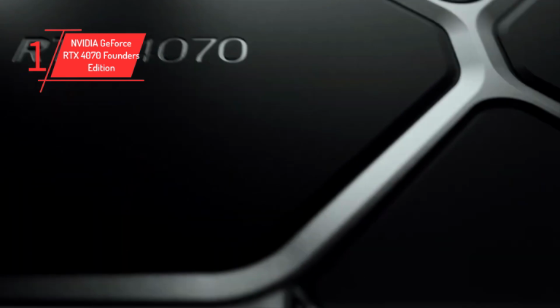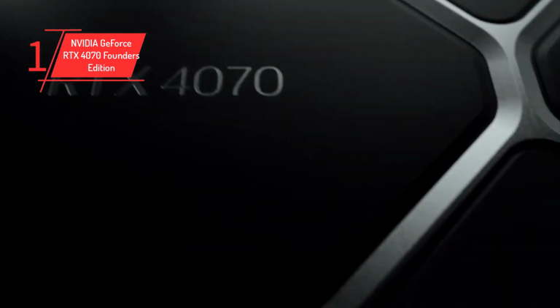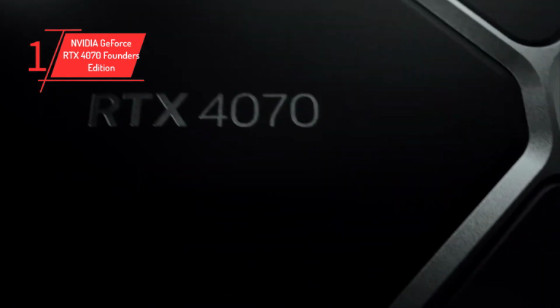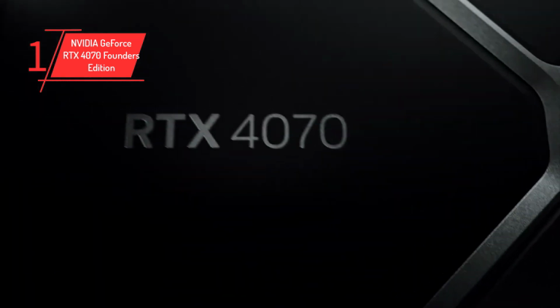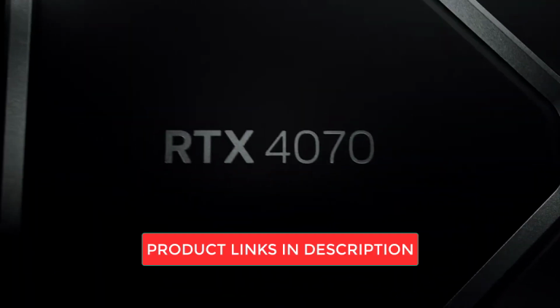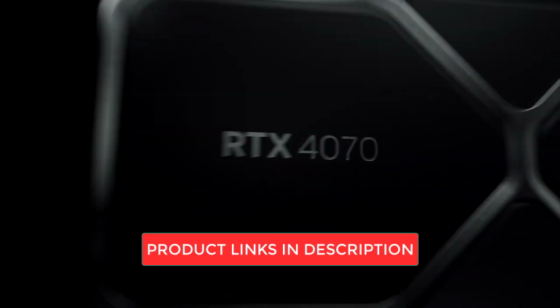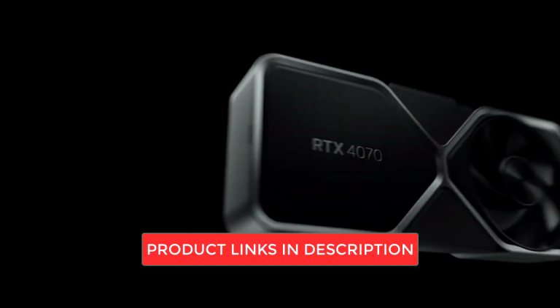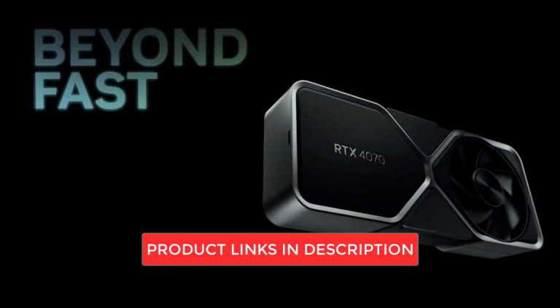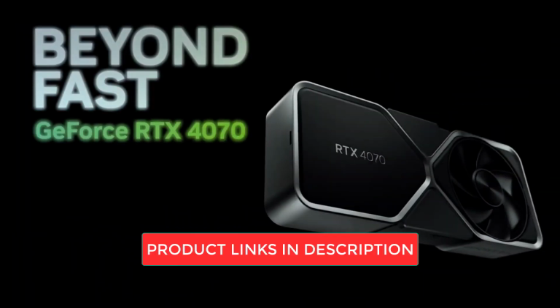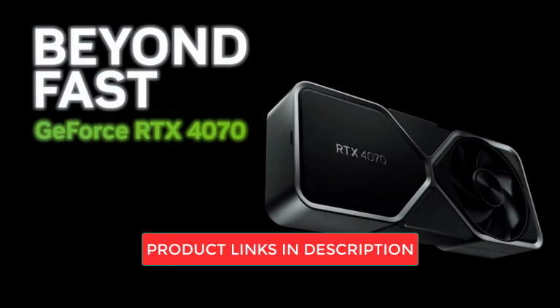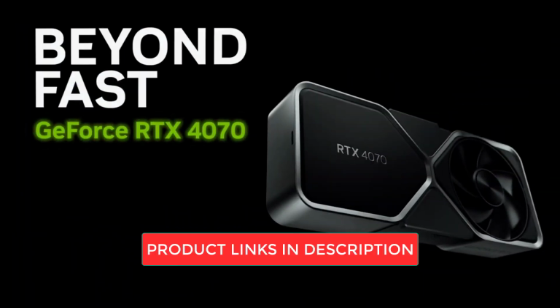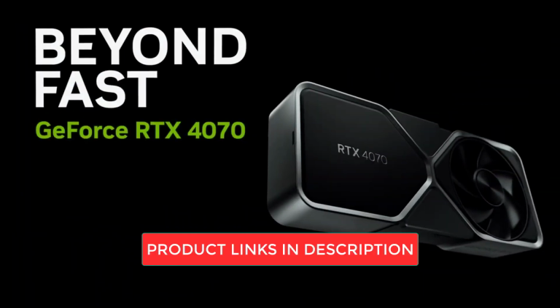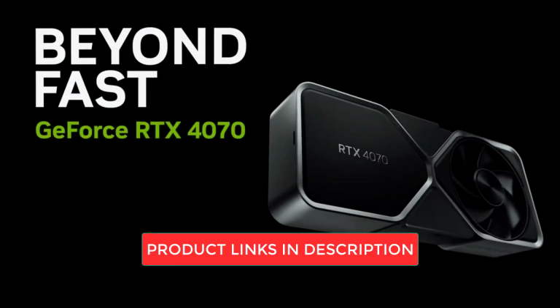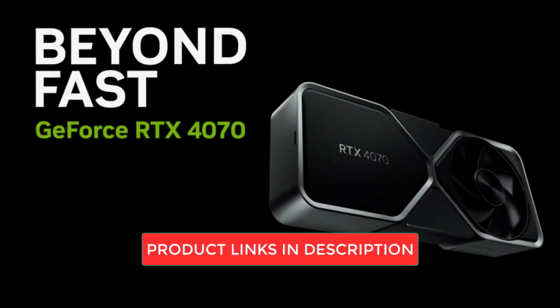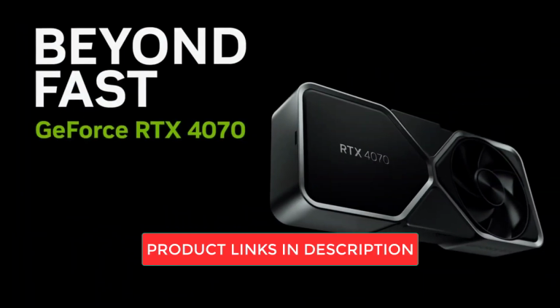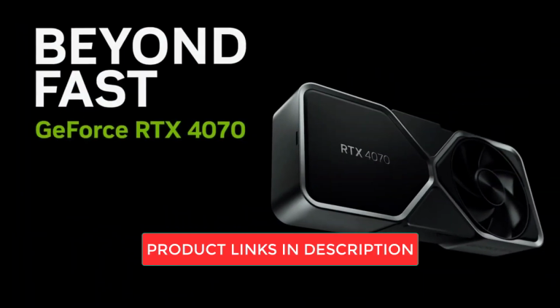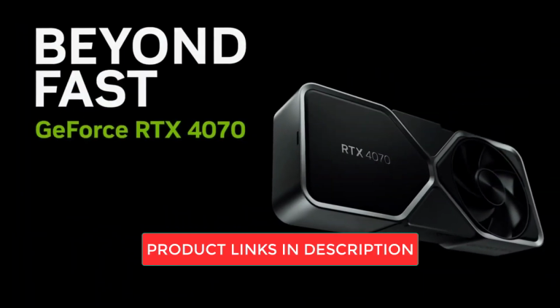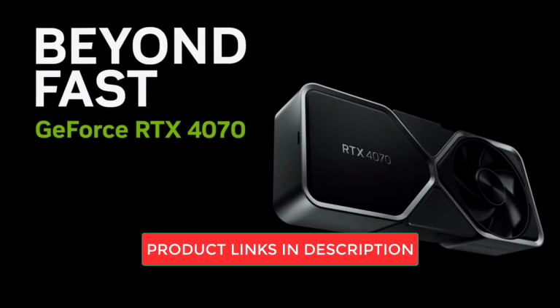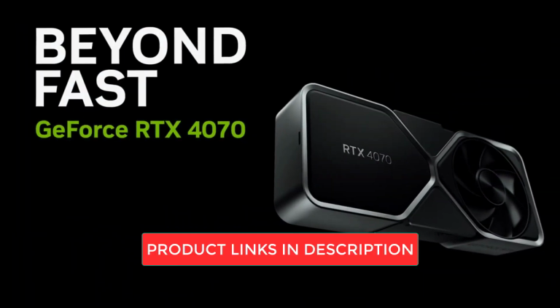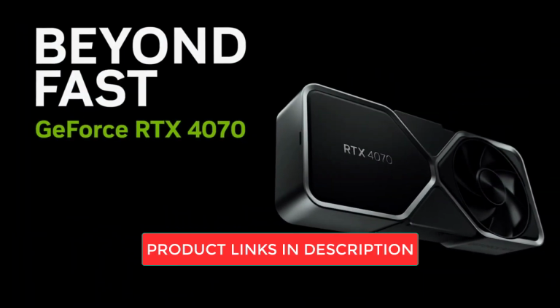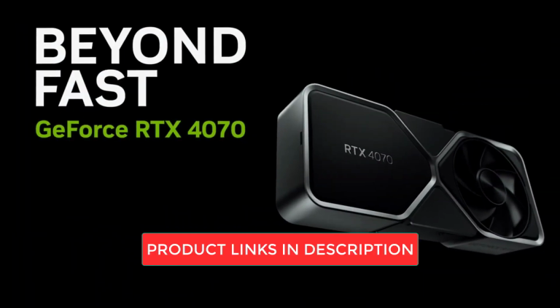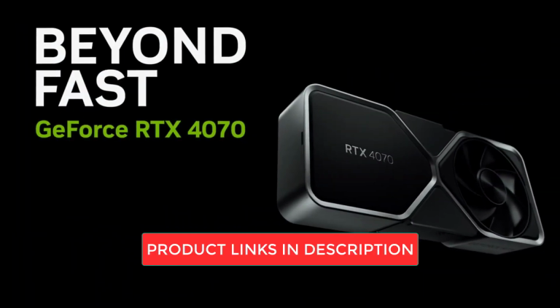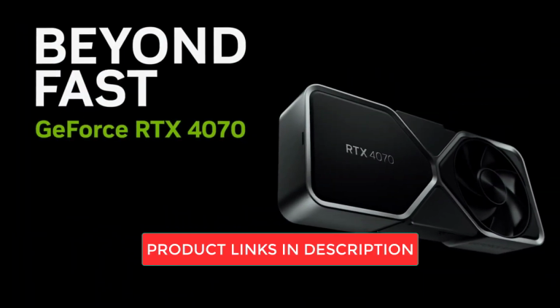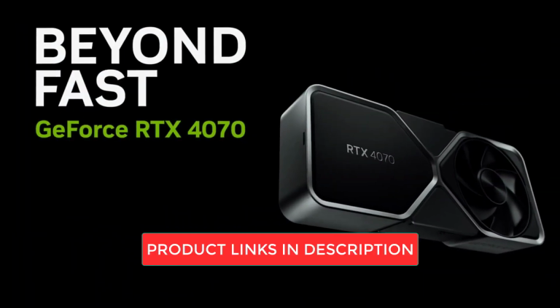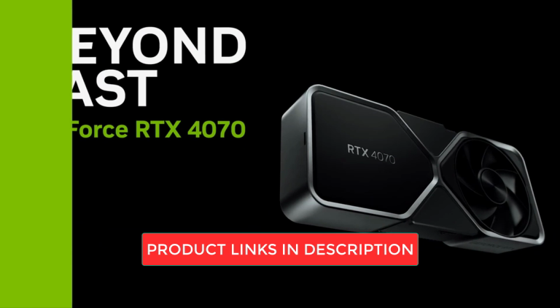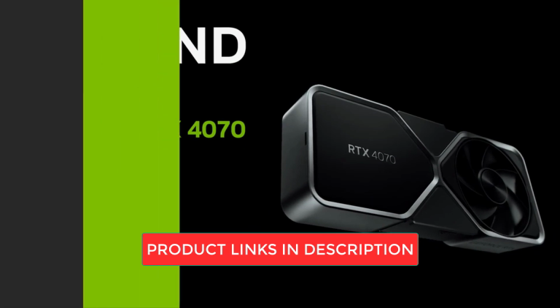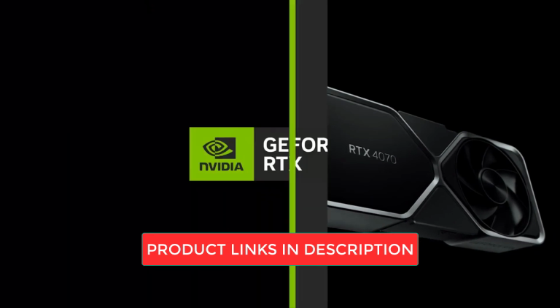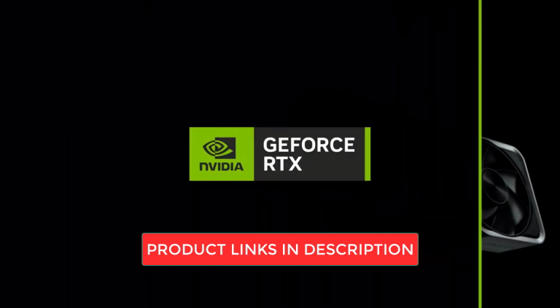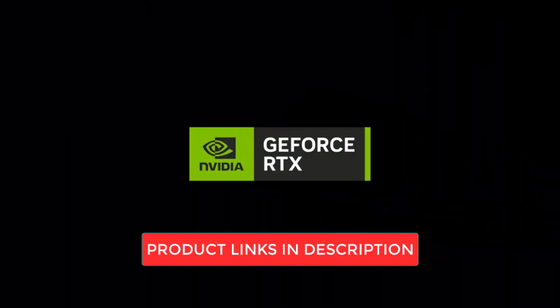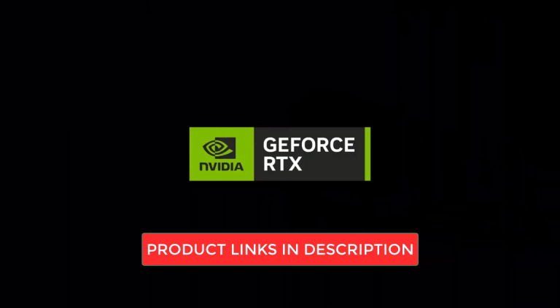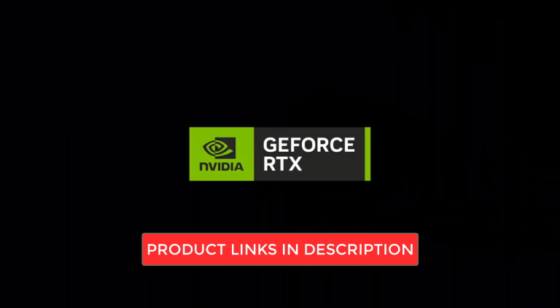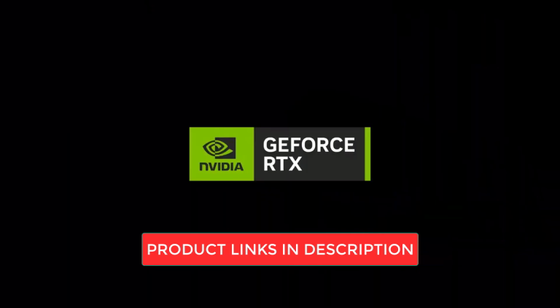Thanks for watching. Please like and subscribe for more videos, and don't forget to check the Amazon links in the description for updated prices and more specifications.